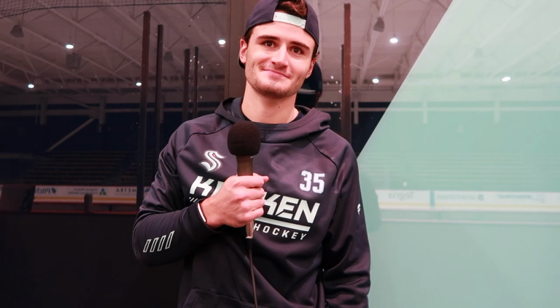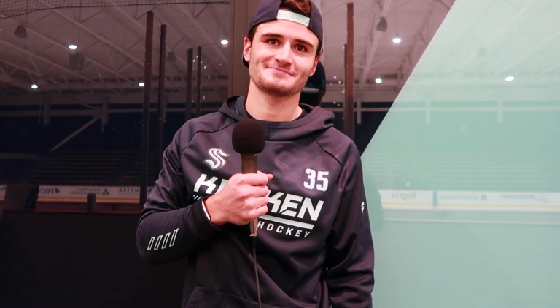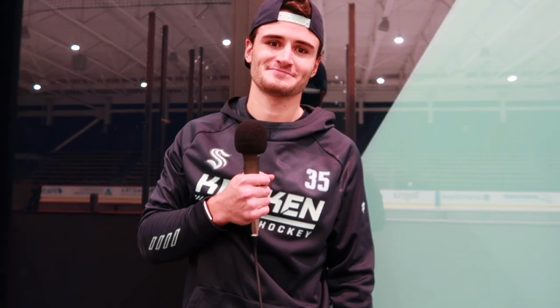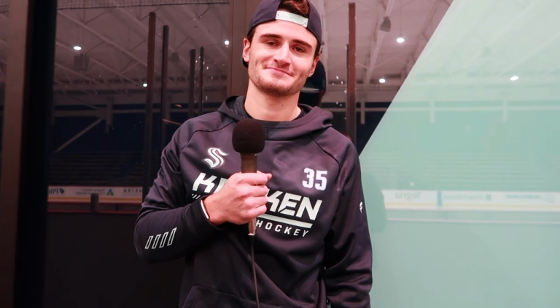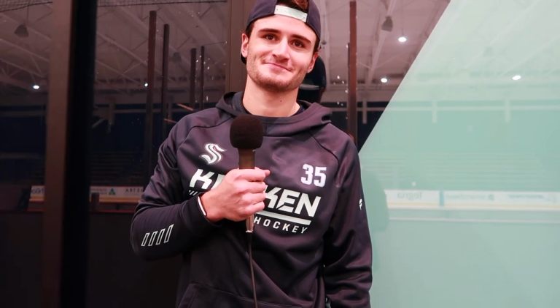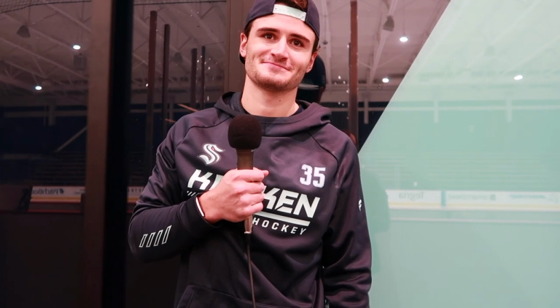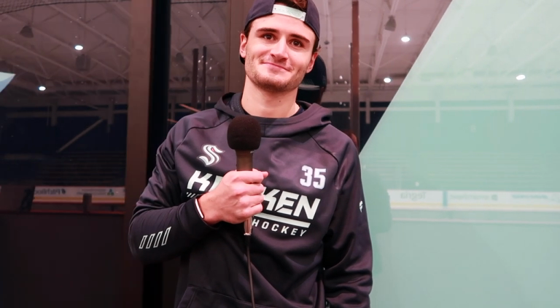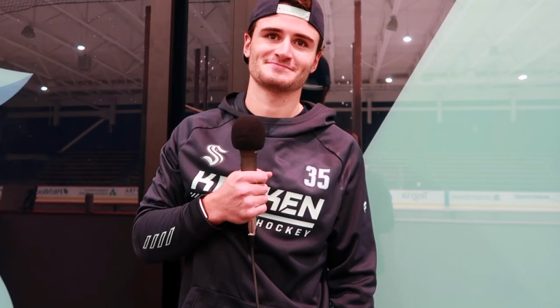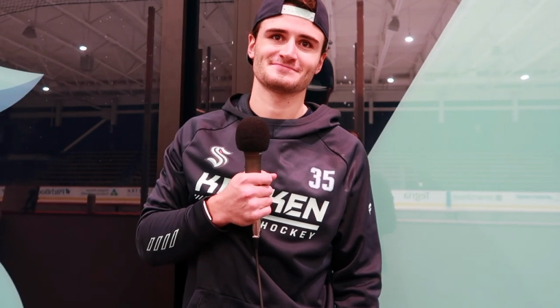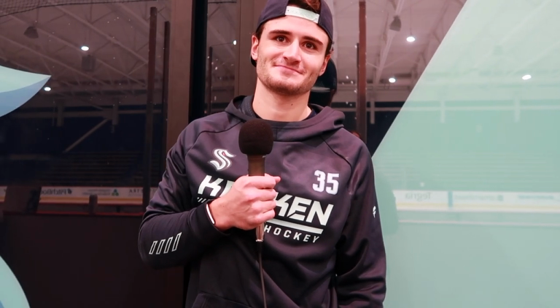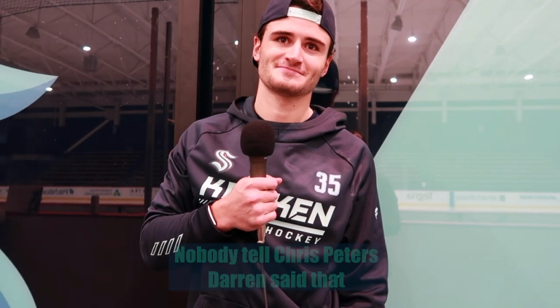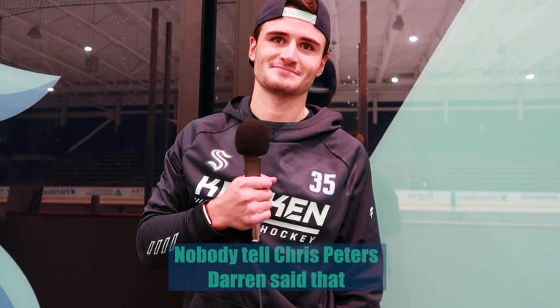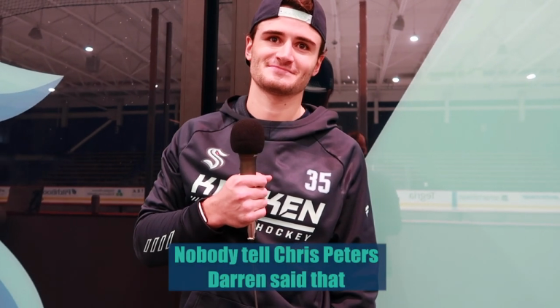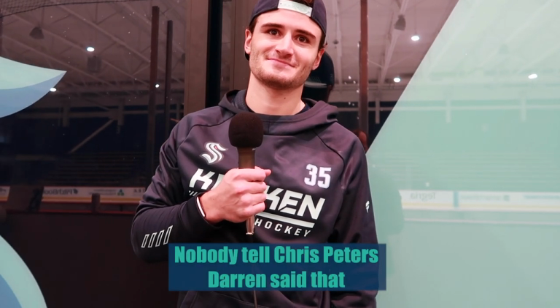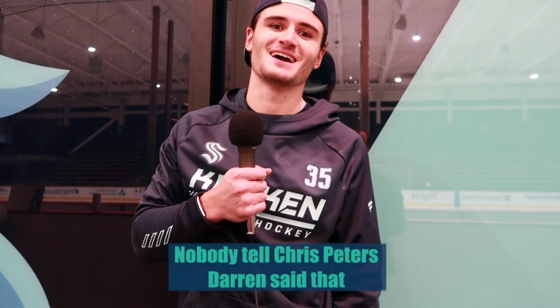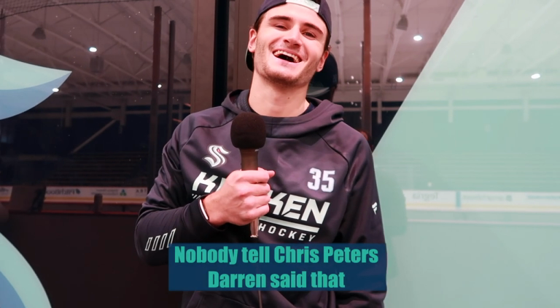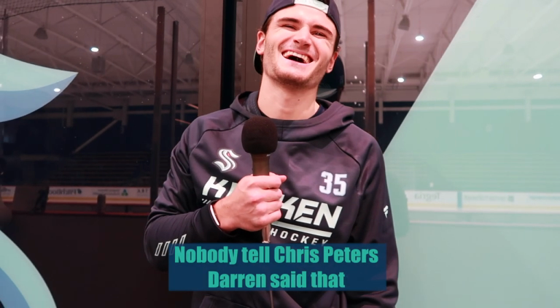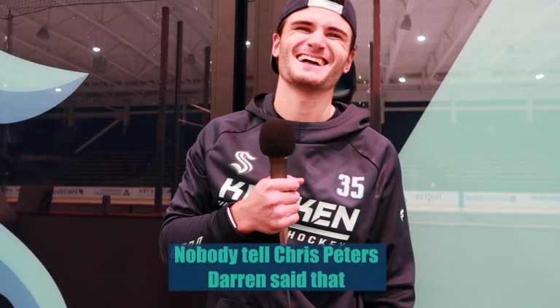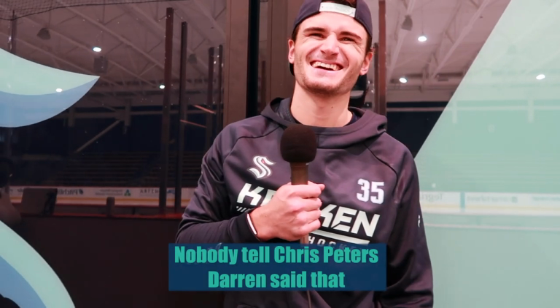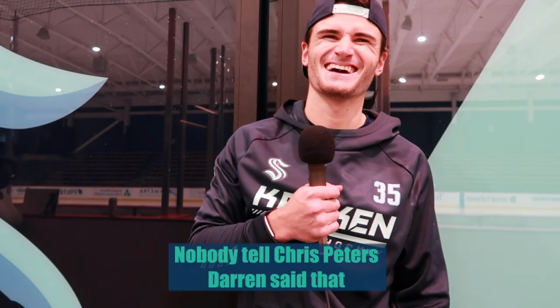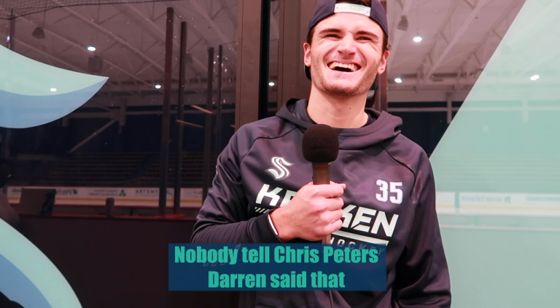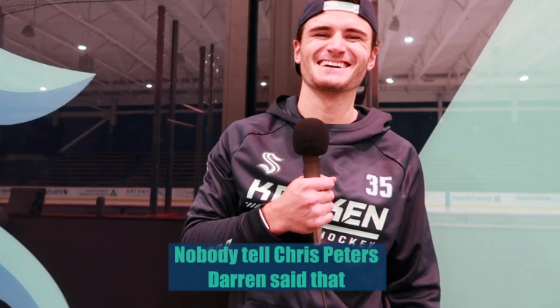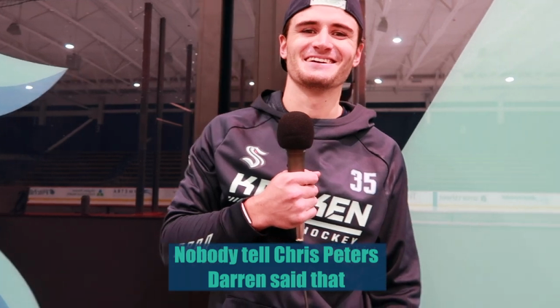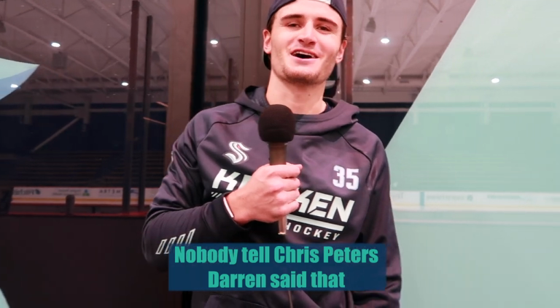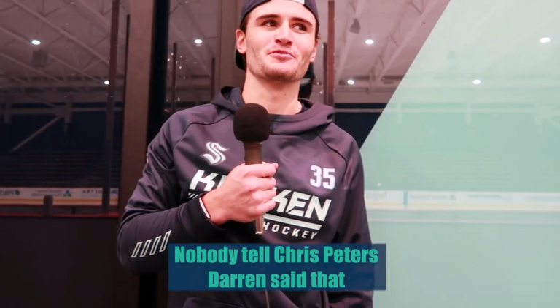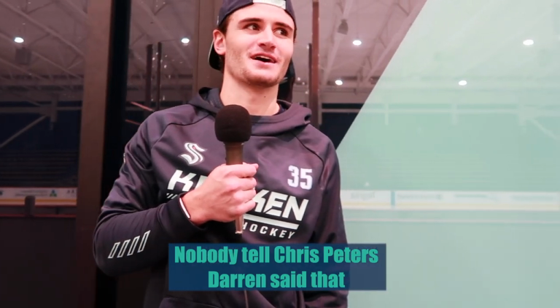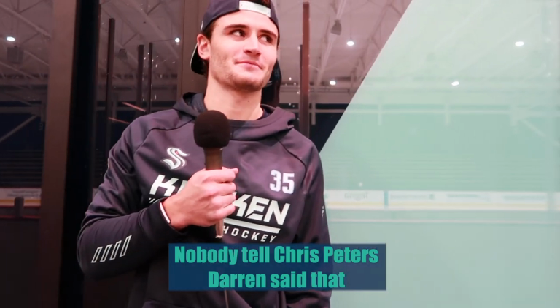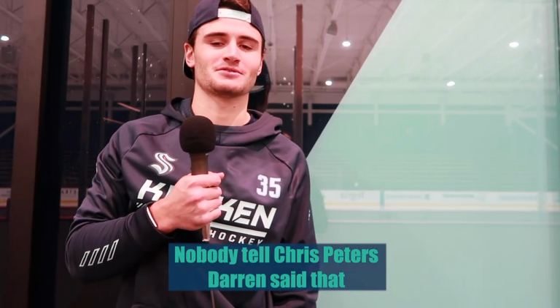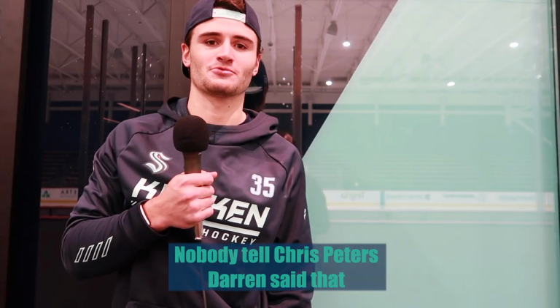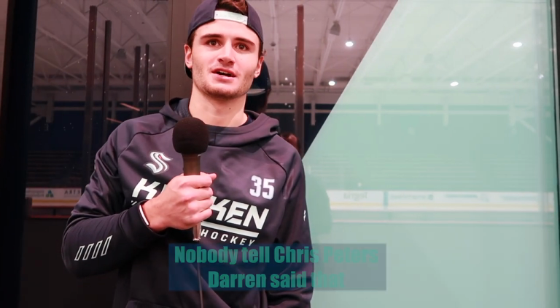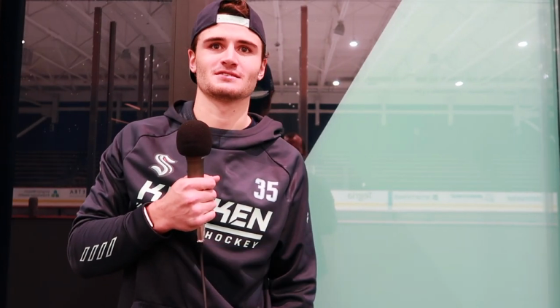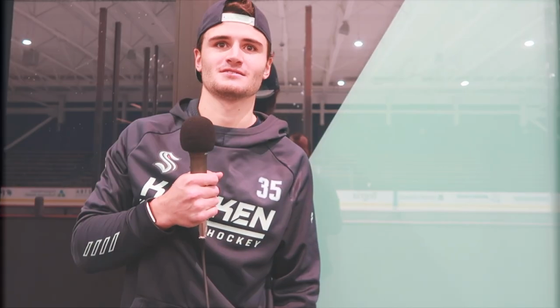Thank you so much to Joey Decord for doing this - best friend of the pod. Forget about that Ottawa one. We're thrilled. Cheers.